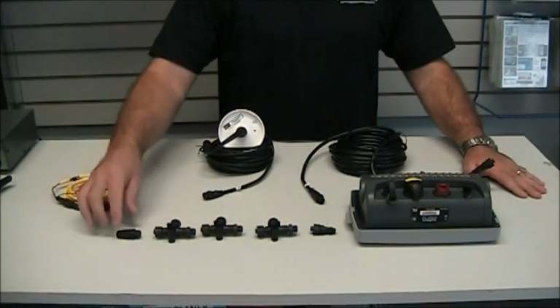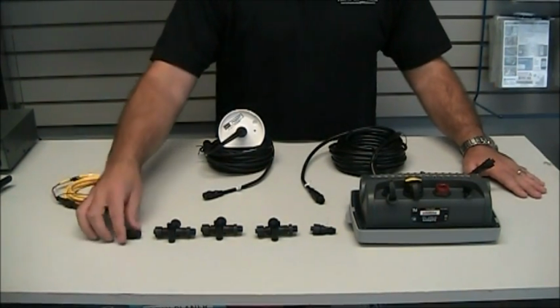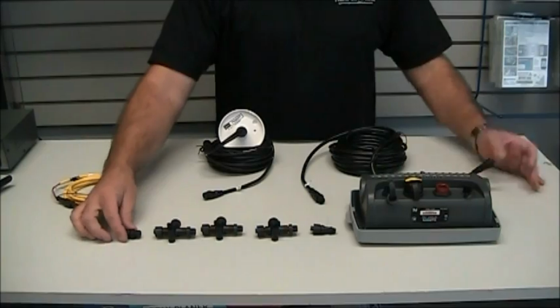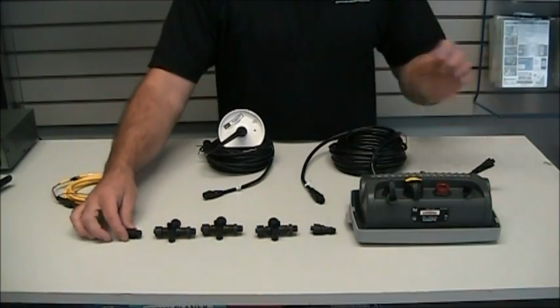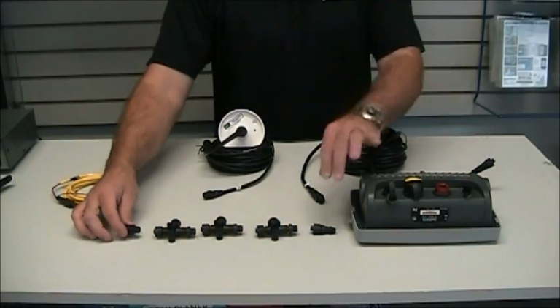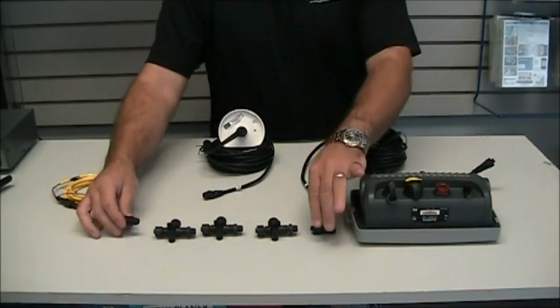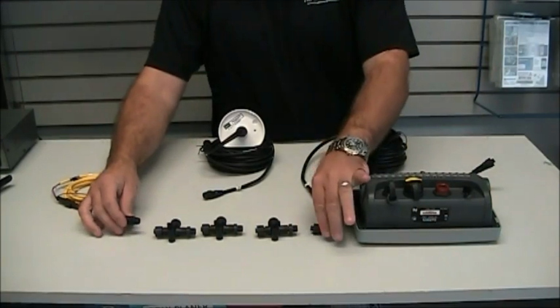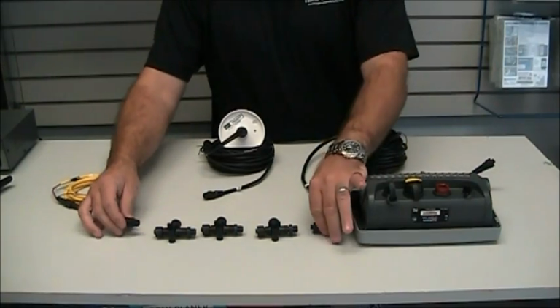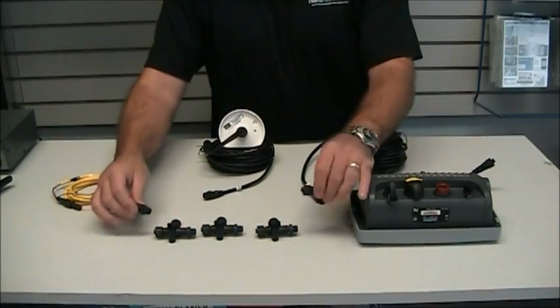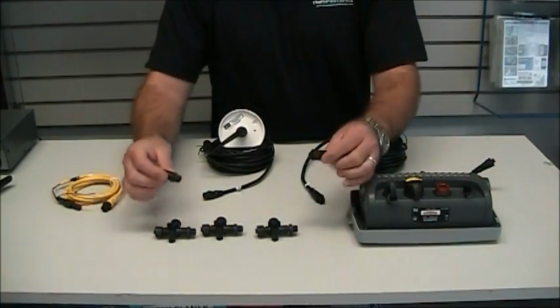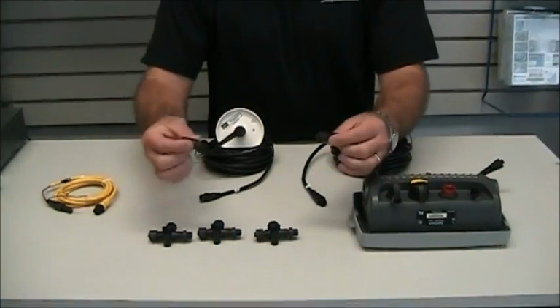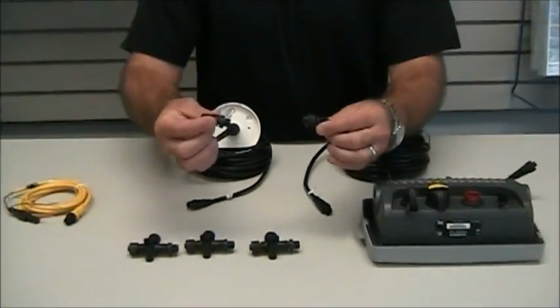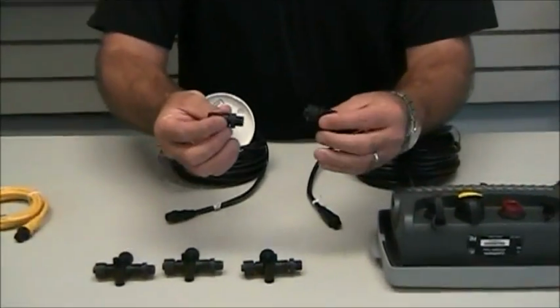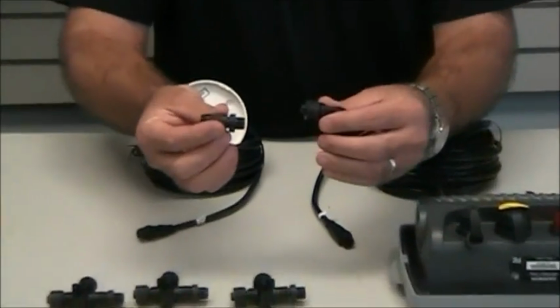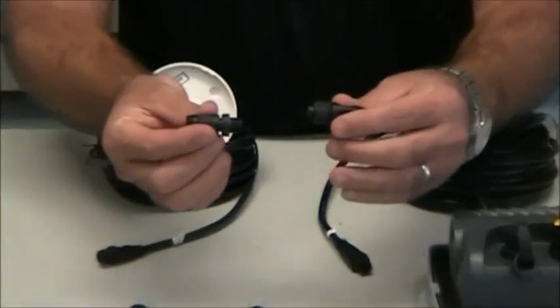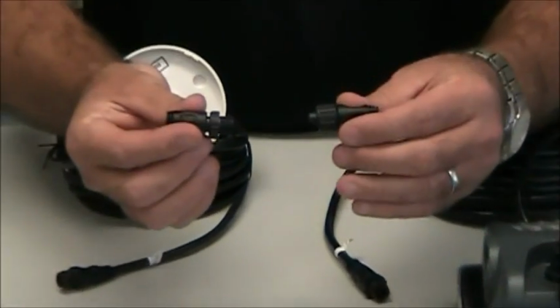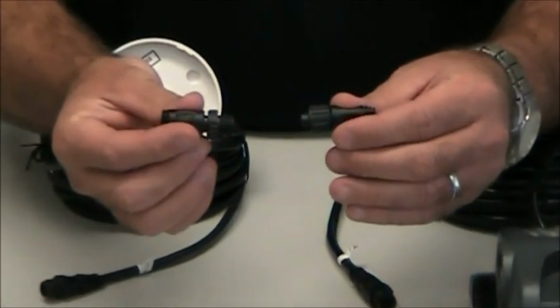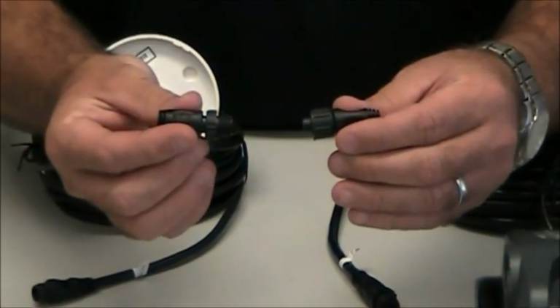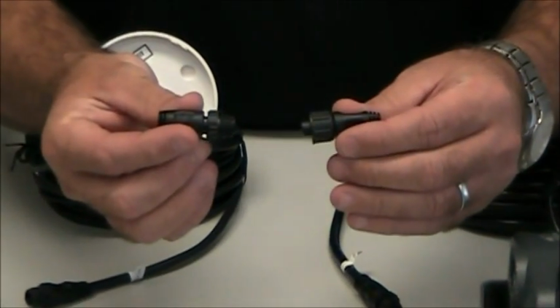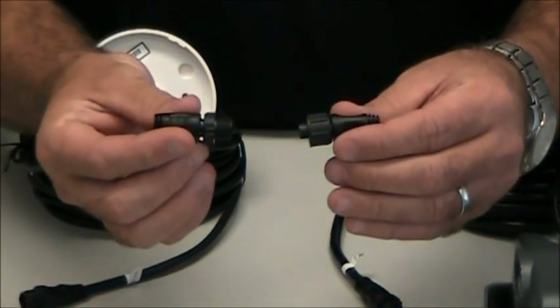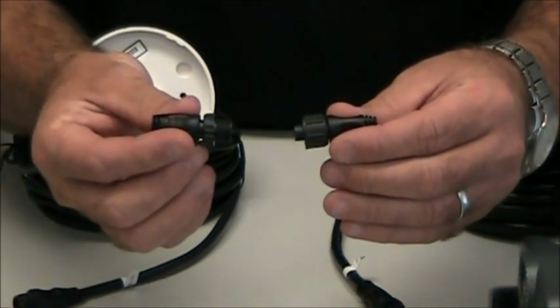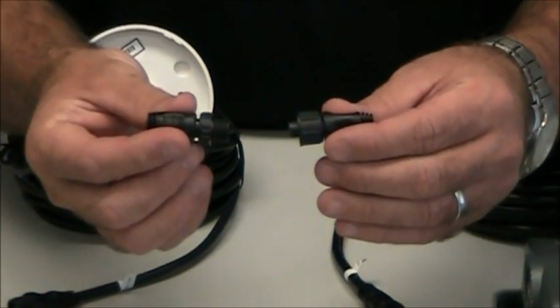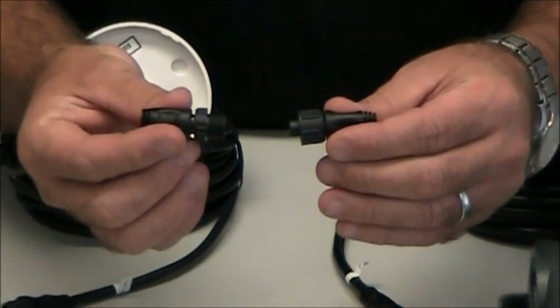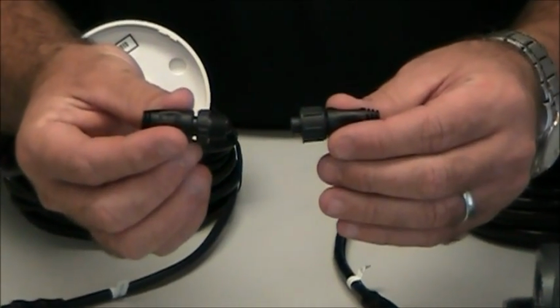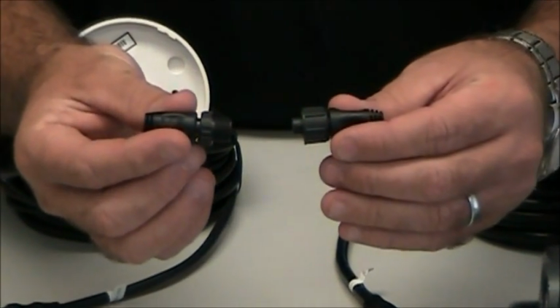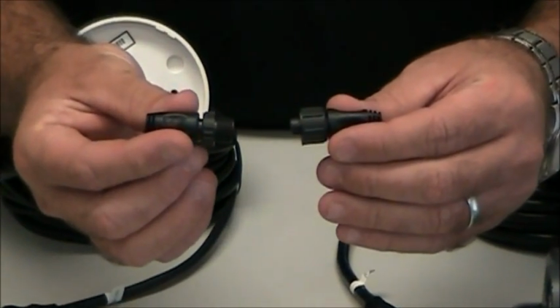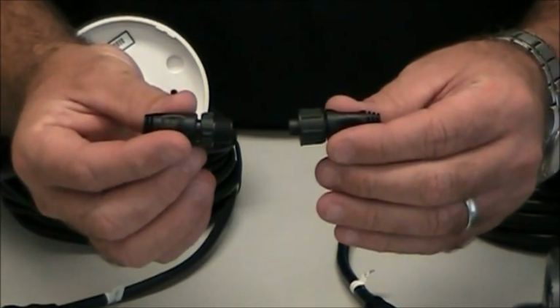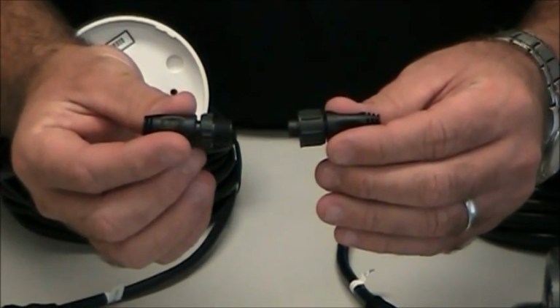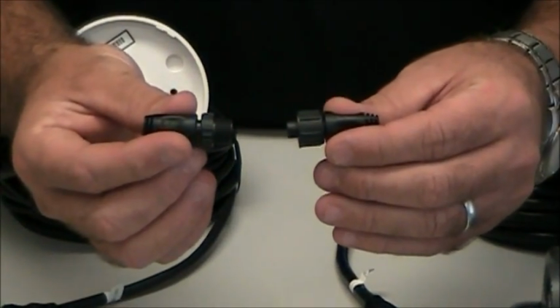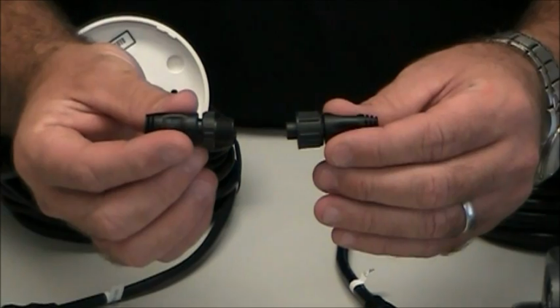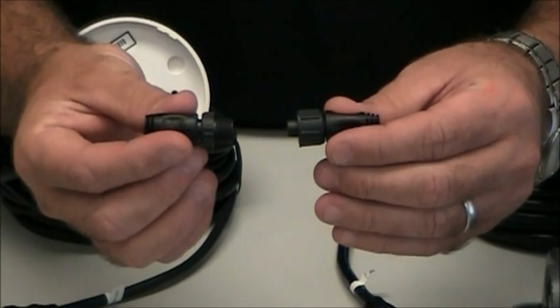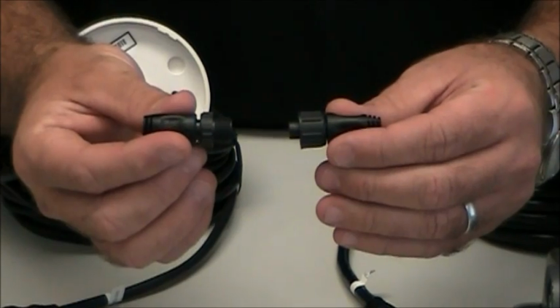We'll start with the terminators. These are terminators that have to go on each end of the backbone.